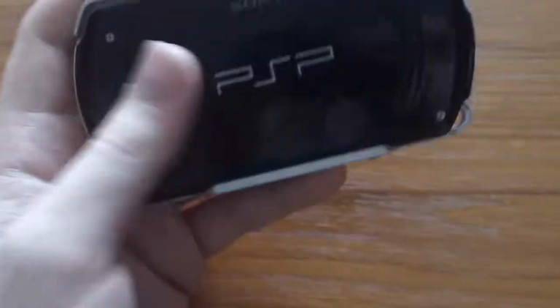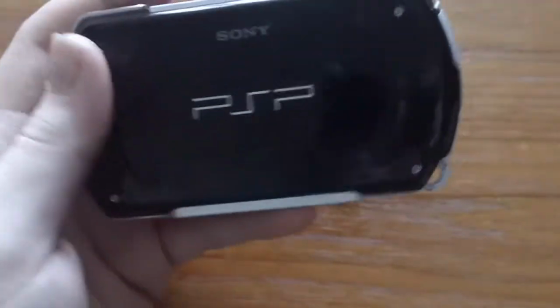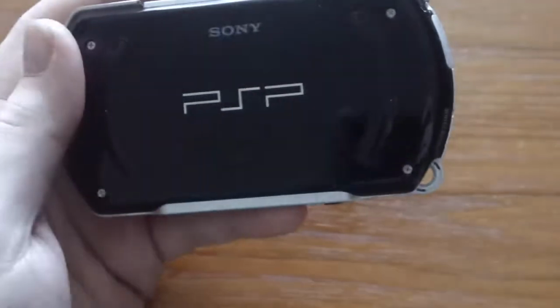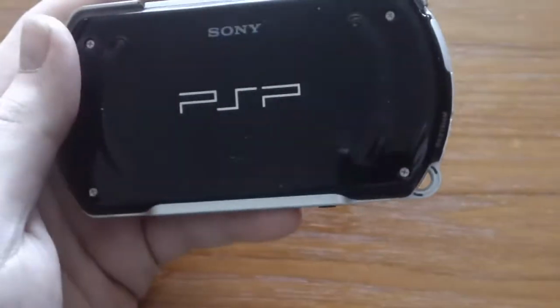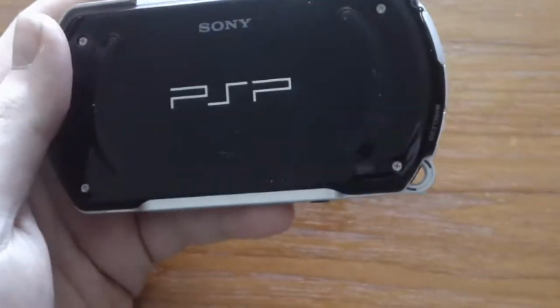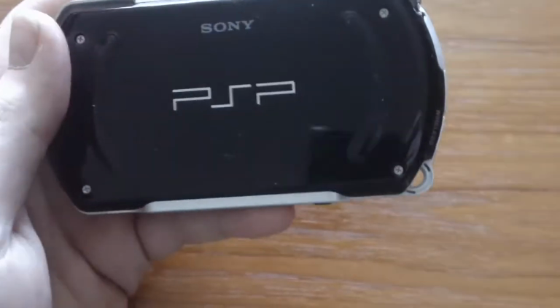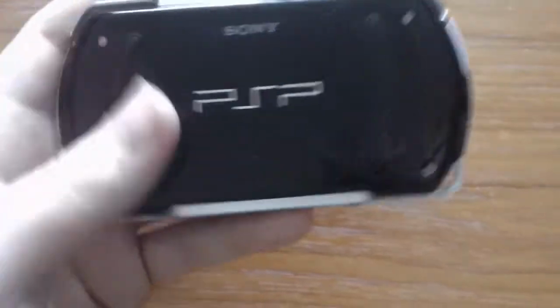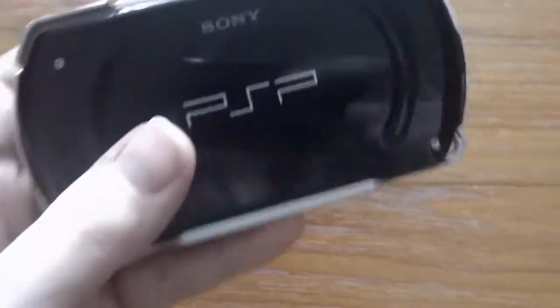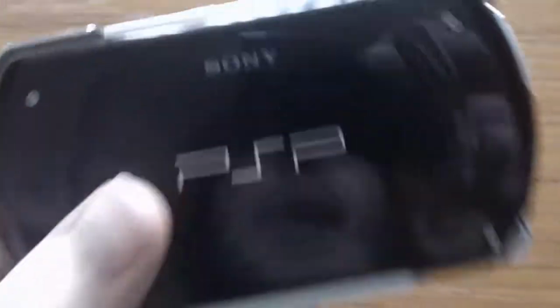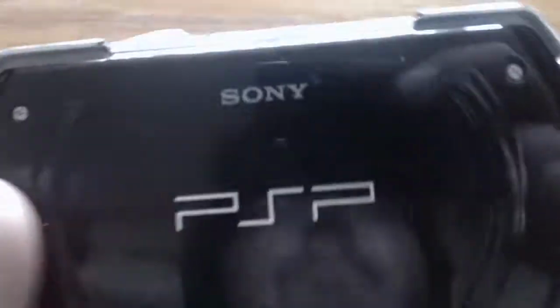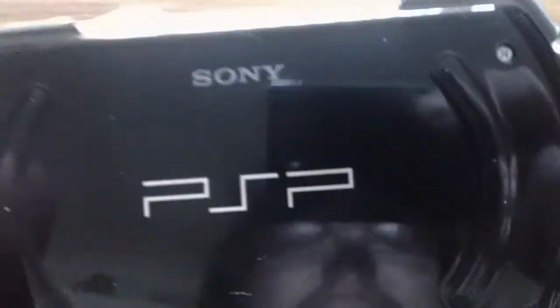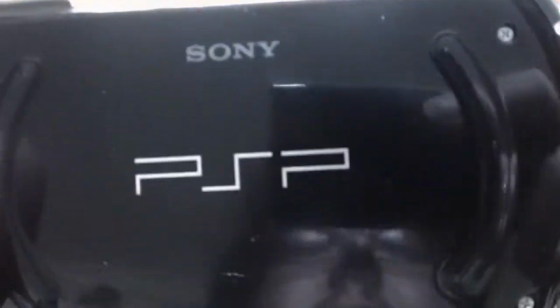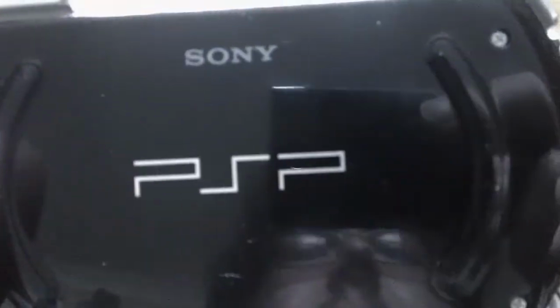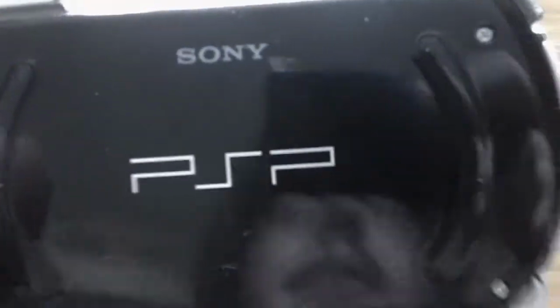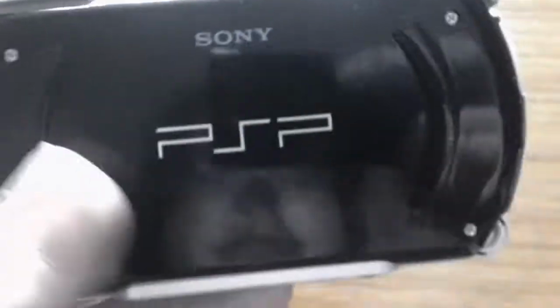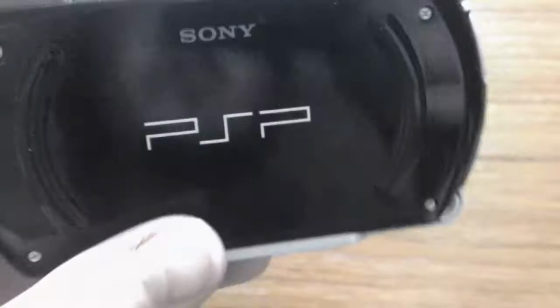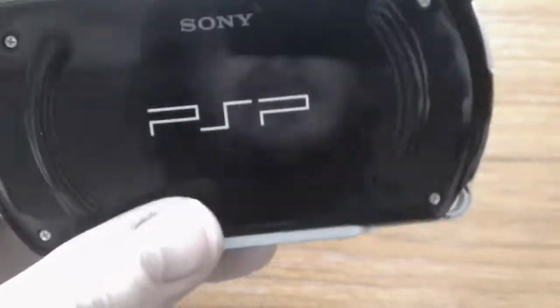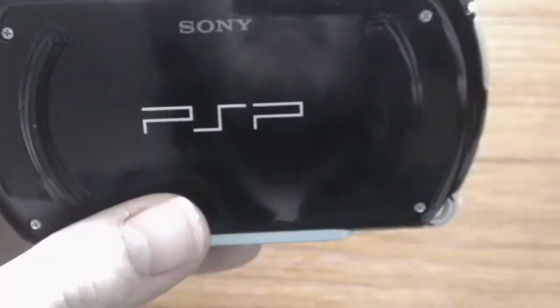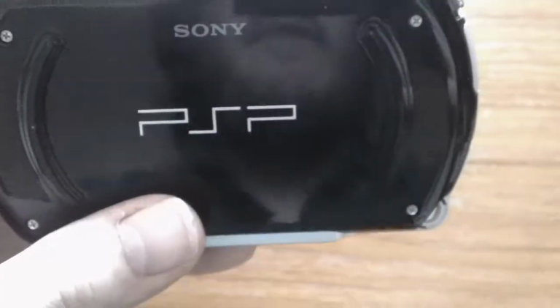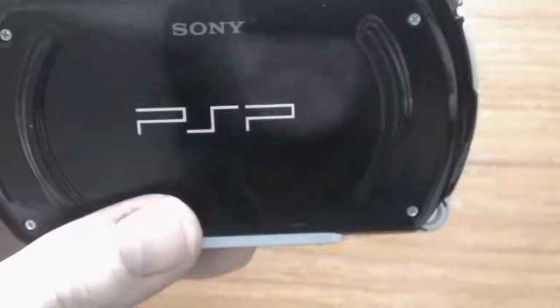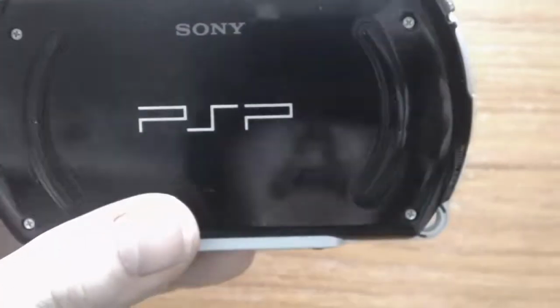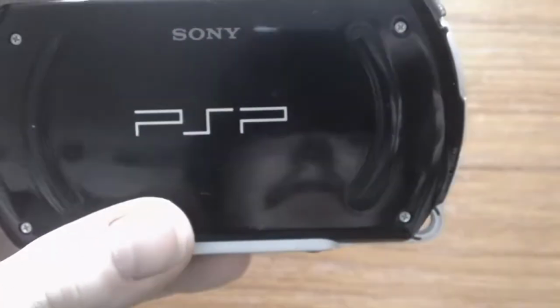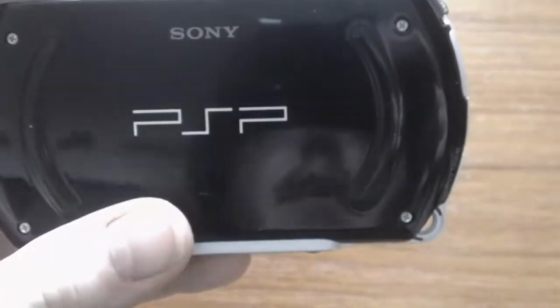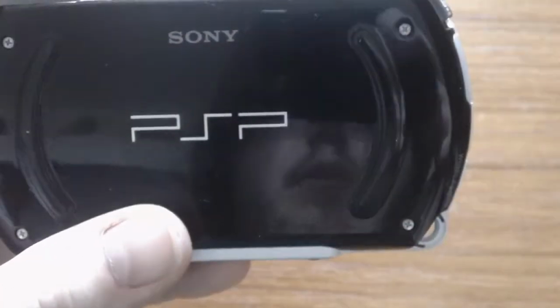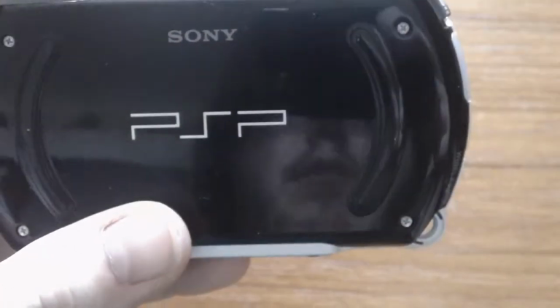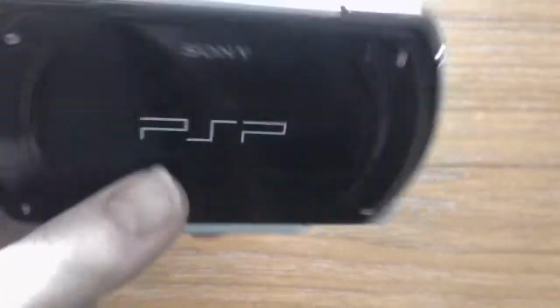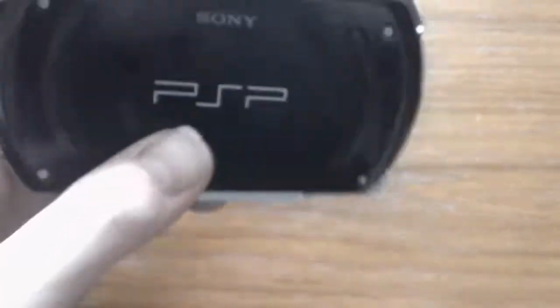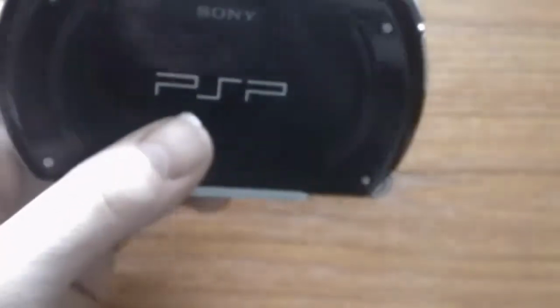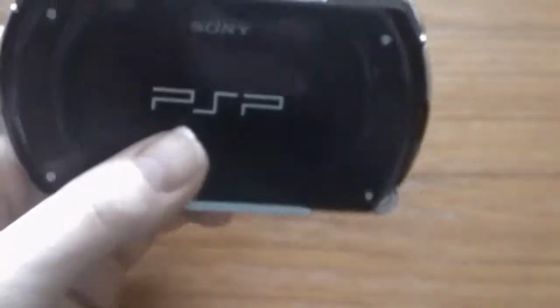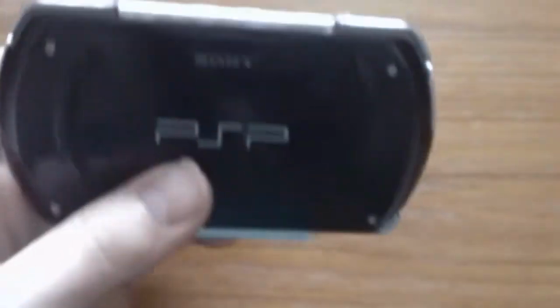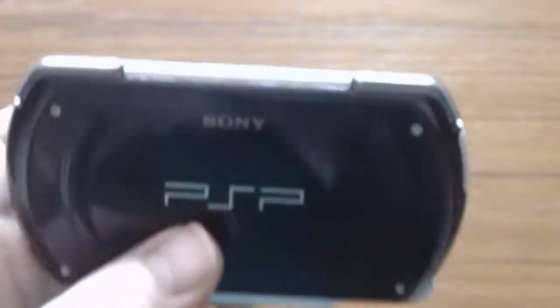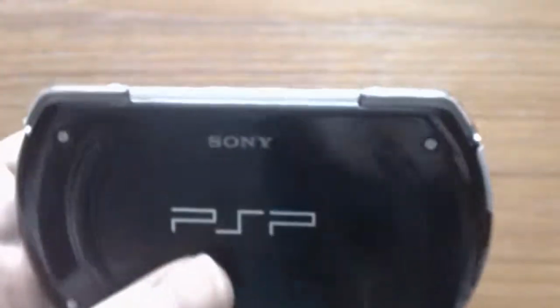You've got the back of it — it says PSP. Sony, of course.